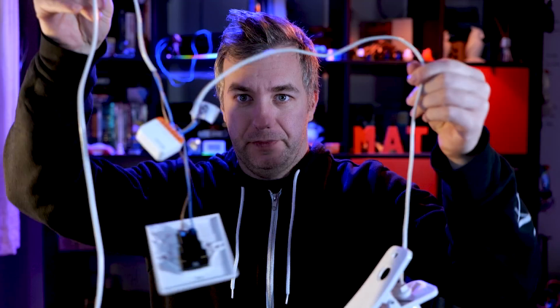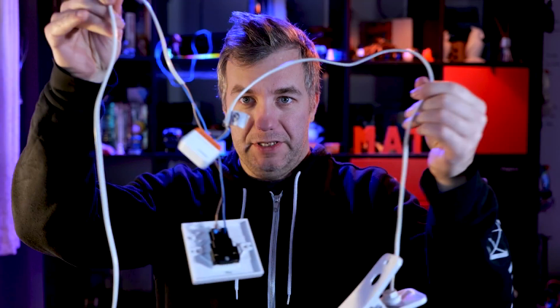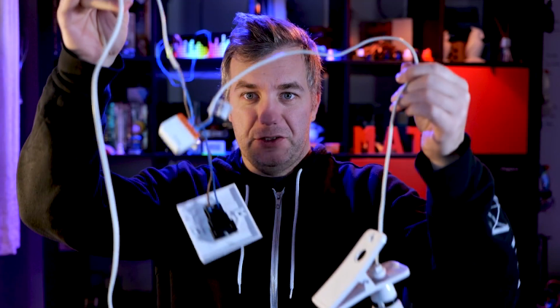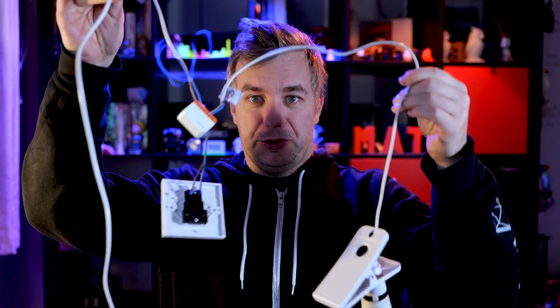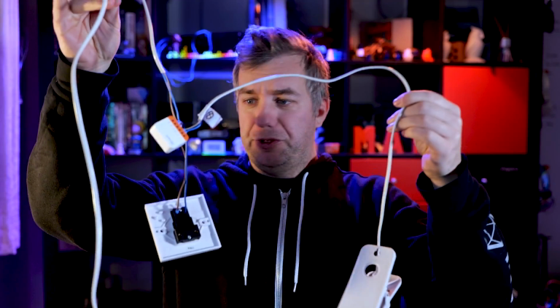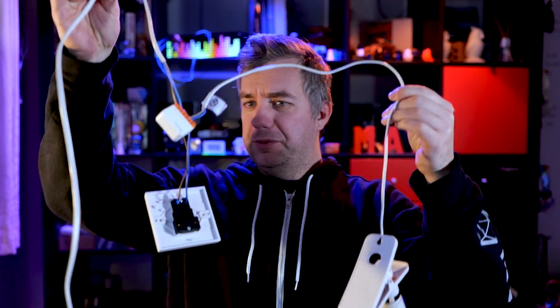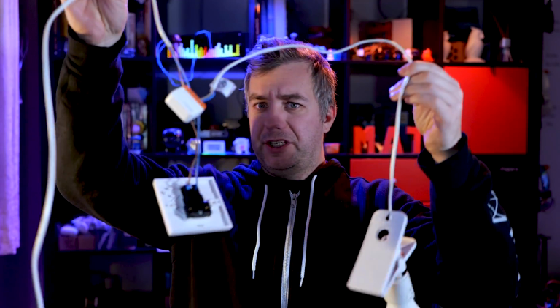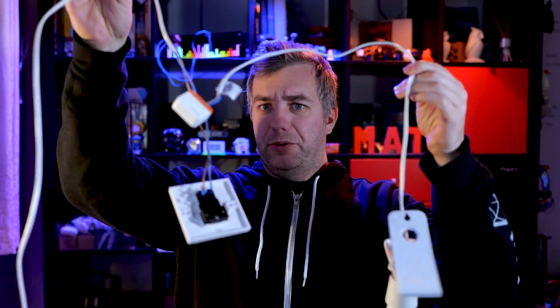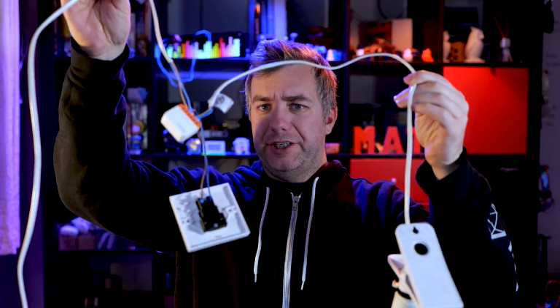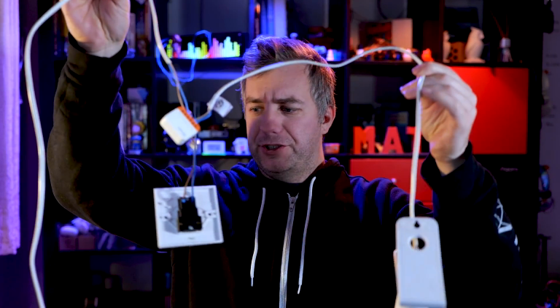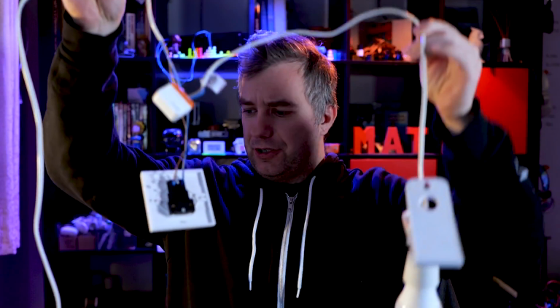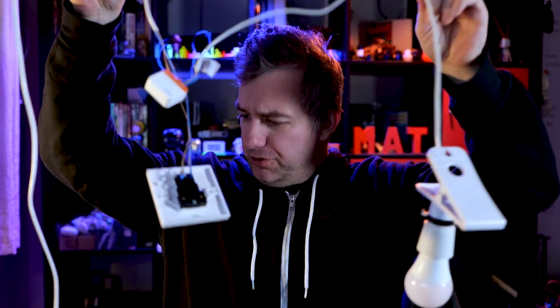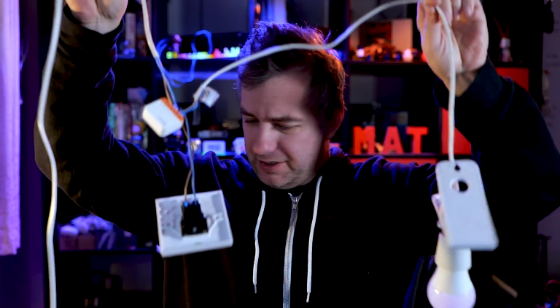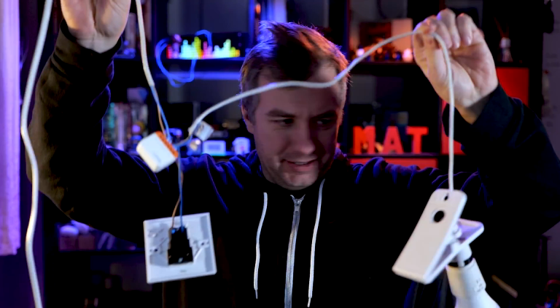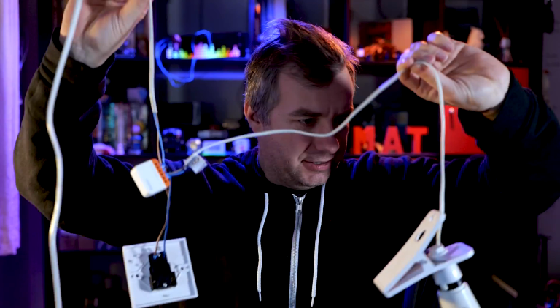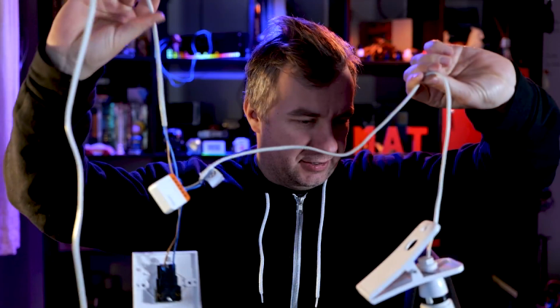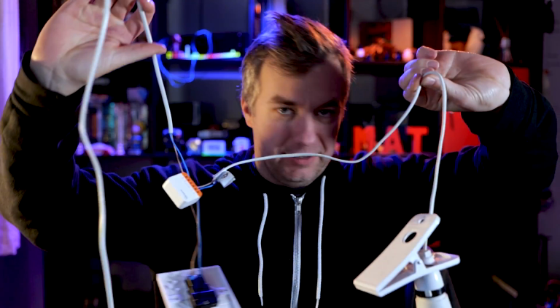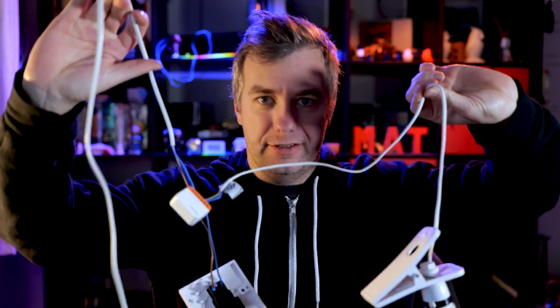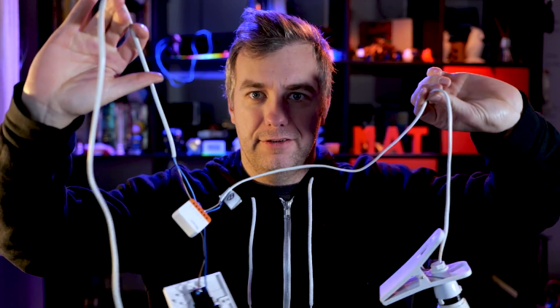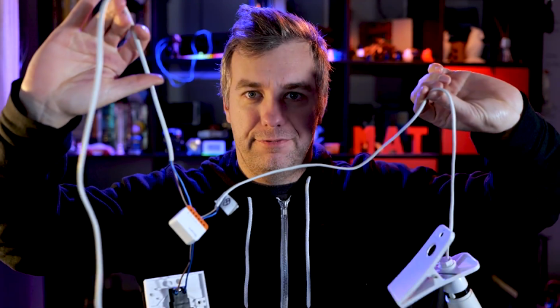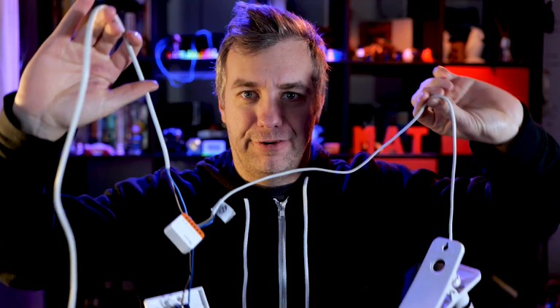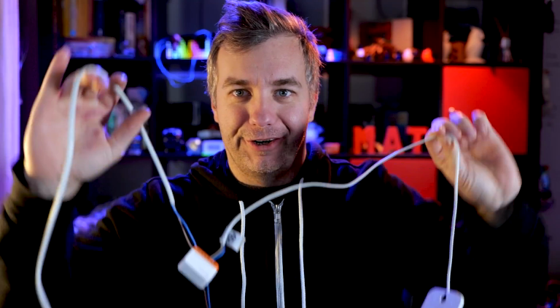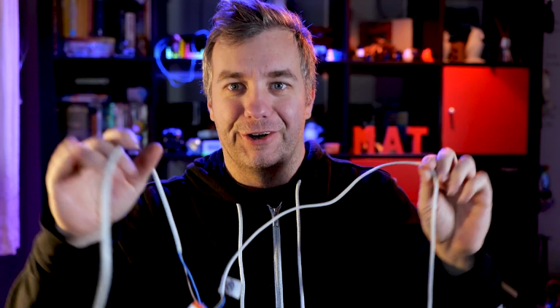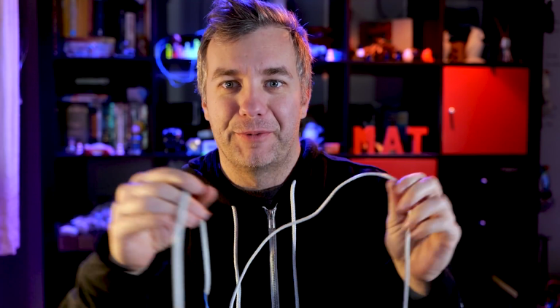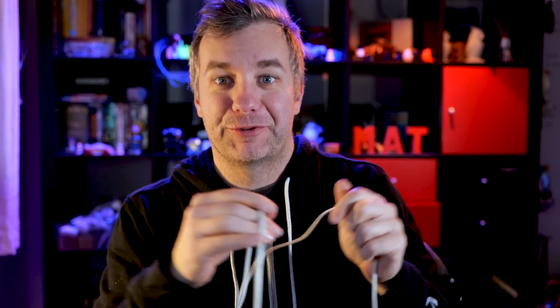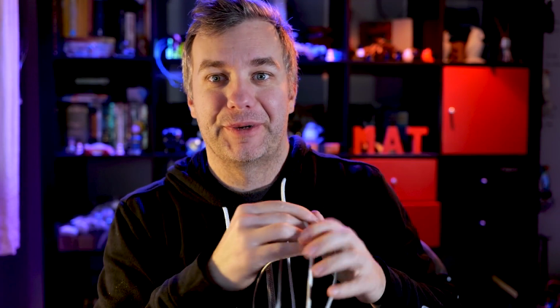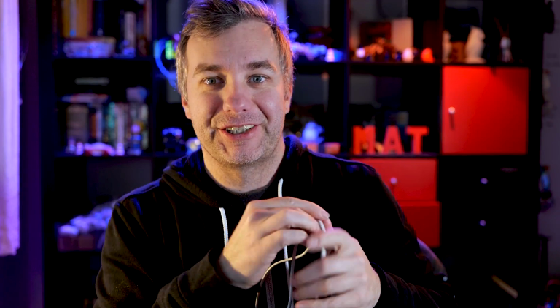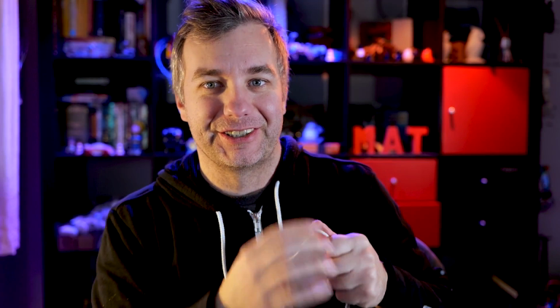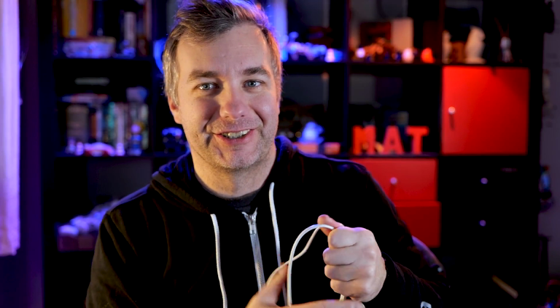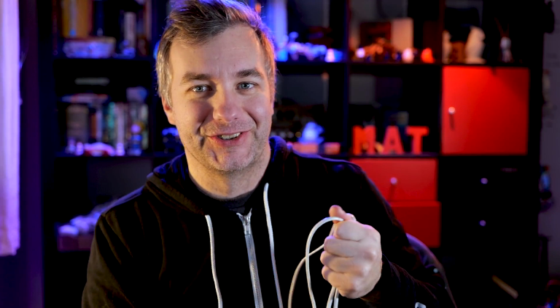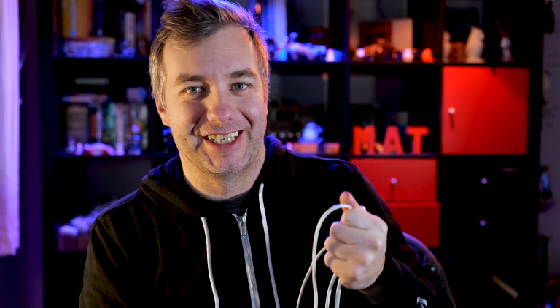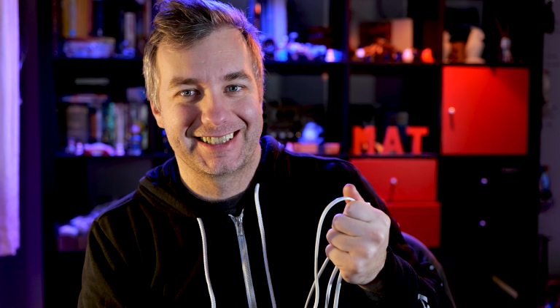This is what Christmas decorations look like for home automation enthusiasts.